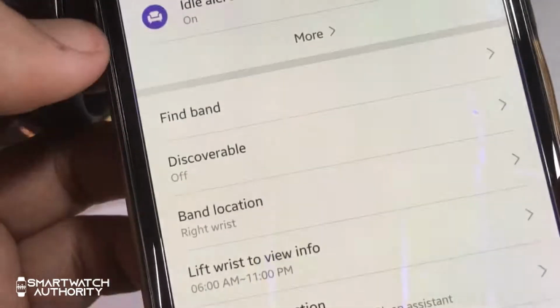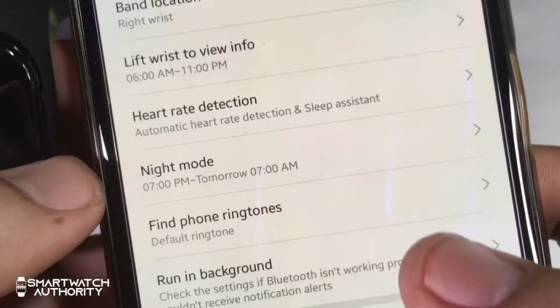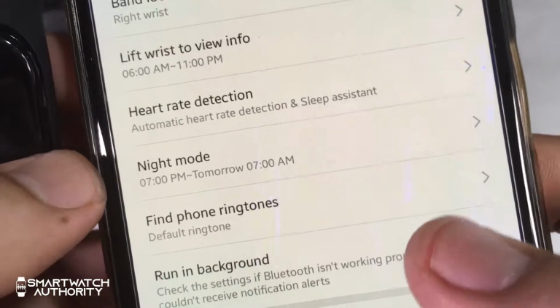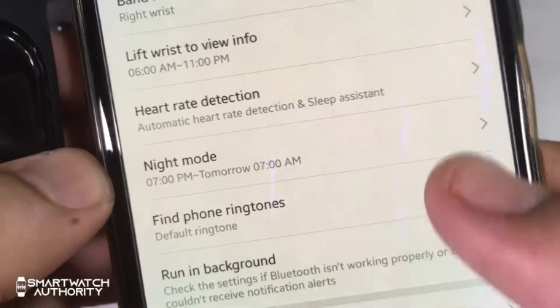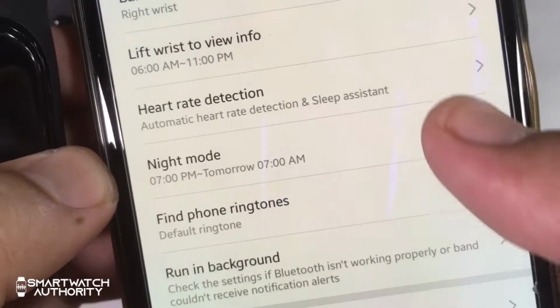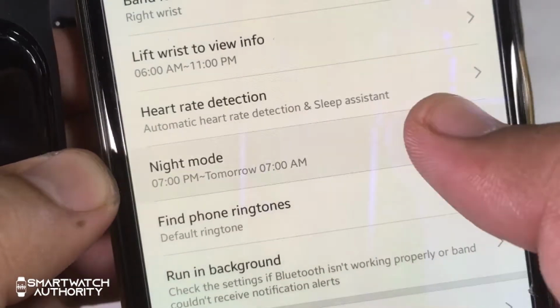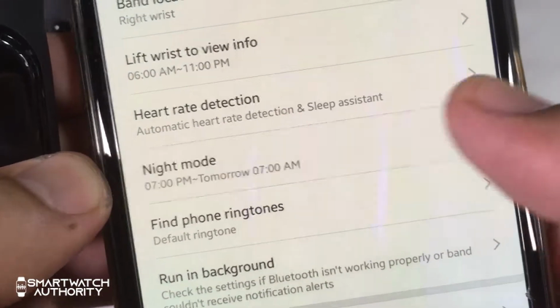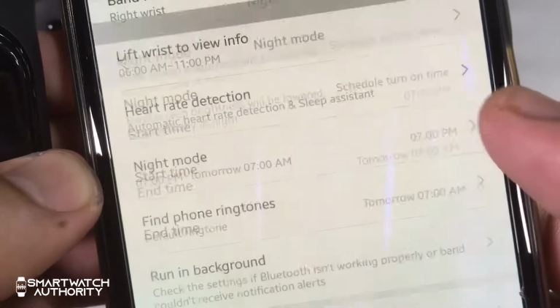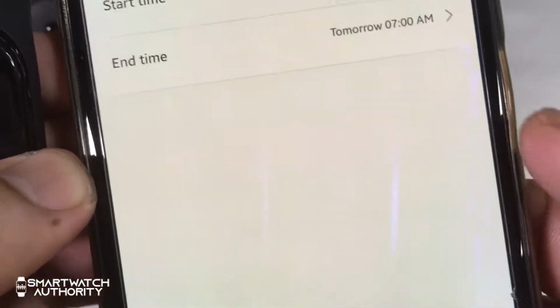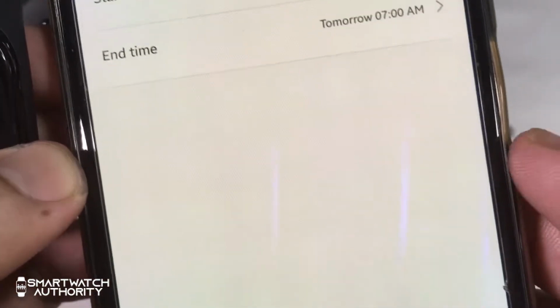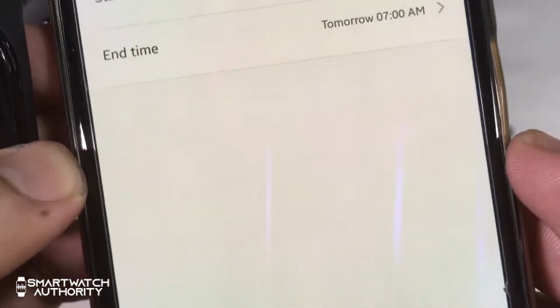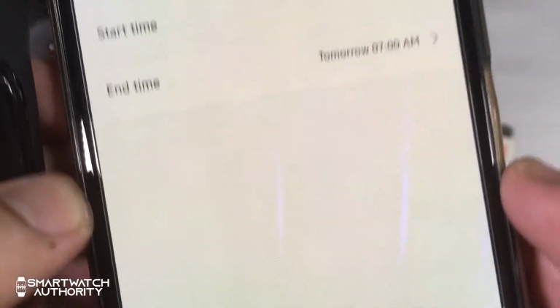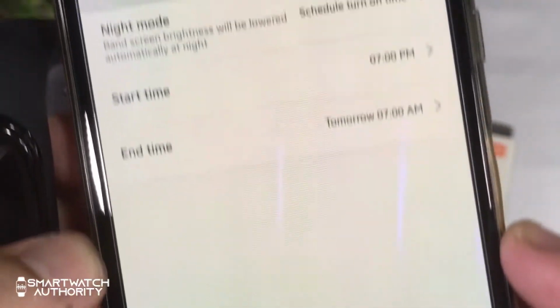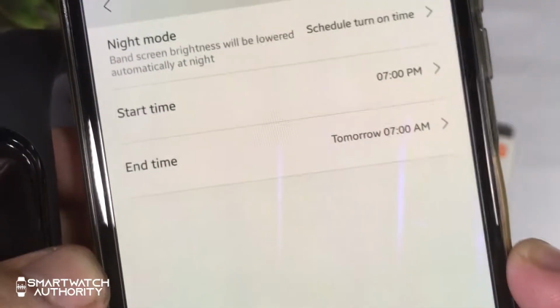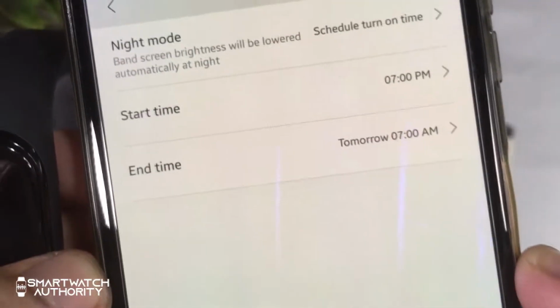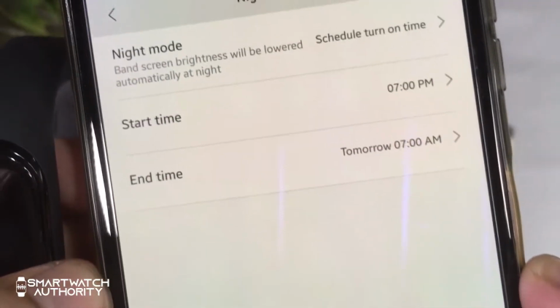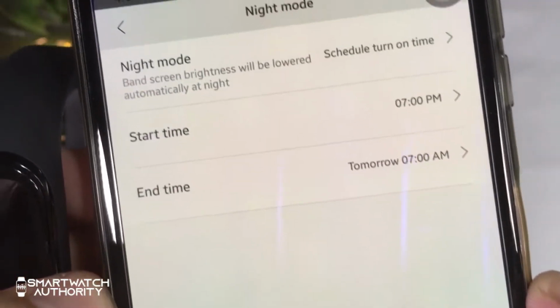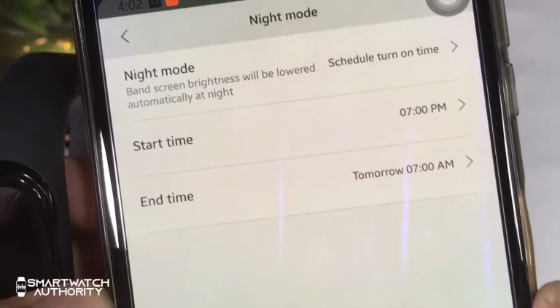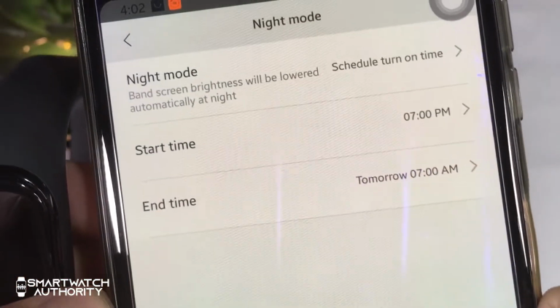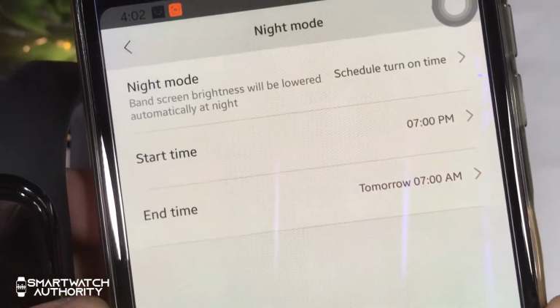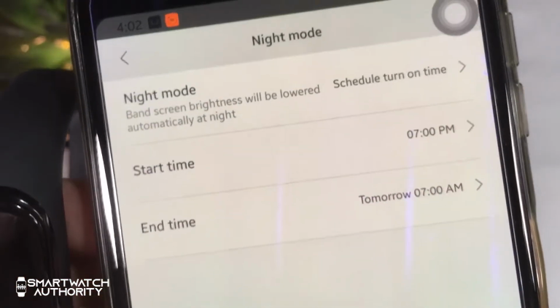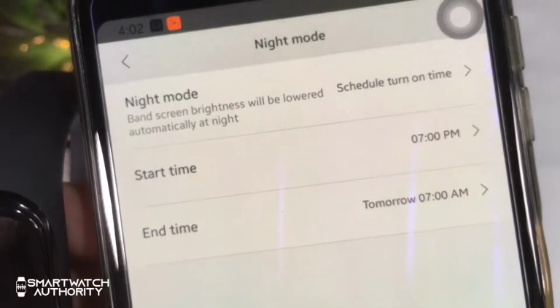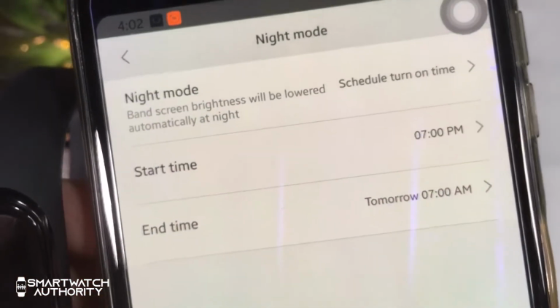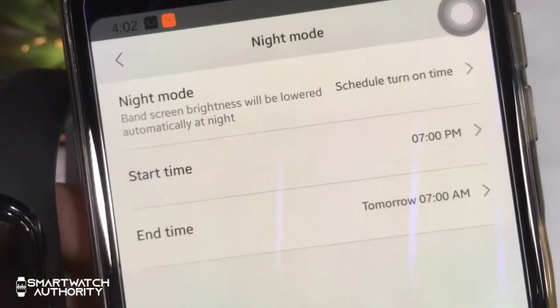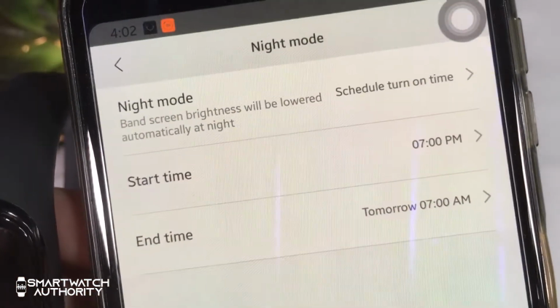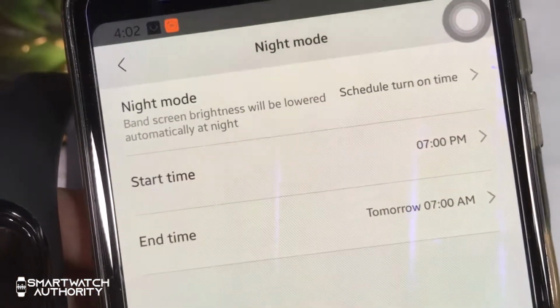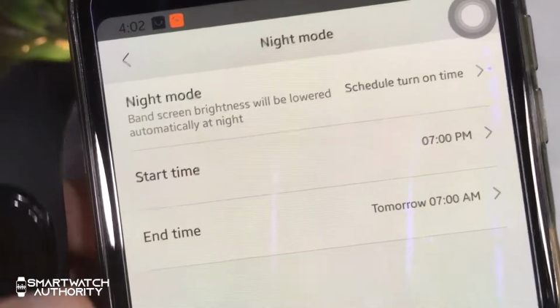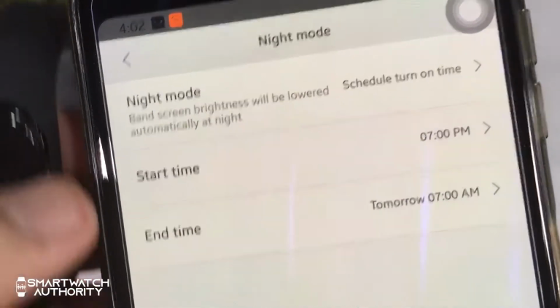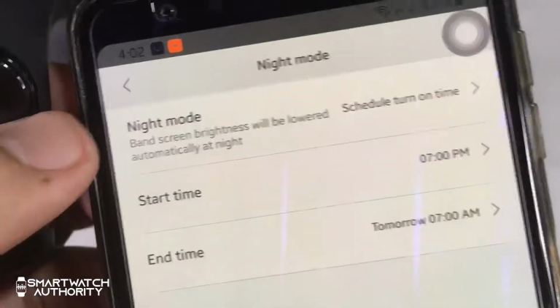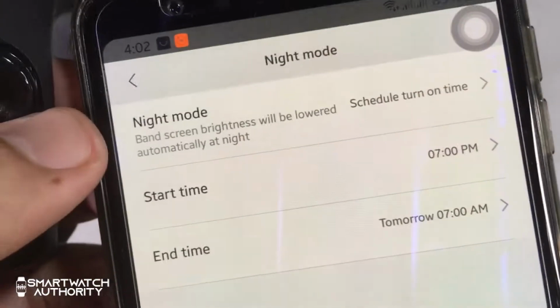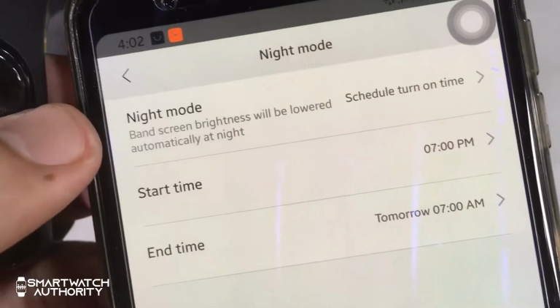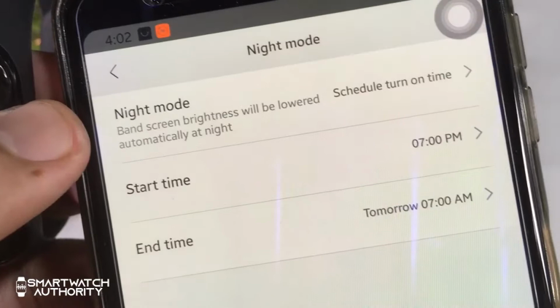Night mode can be set to start at a time you choose, and it will automatically lower the brightness of the screen.